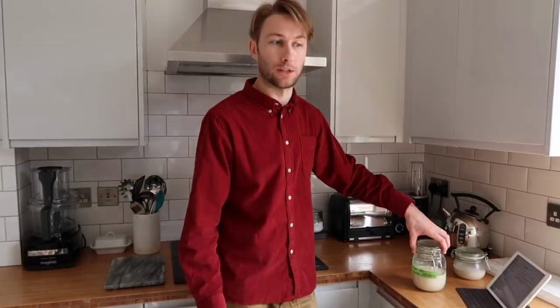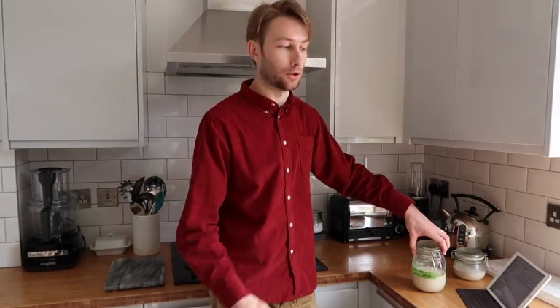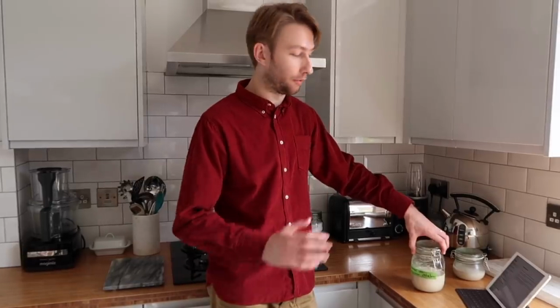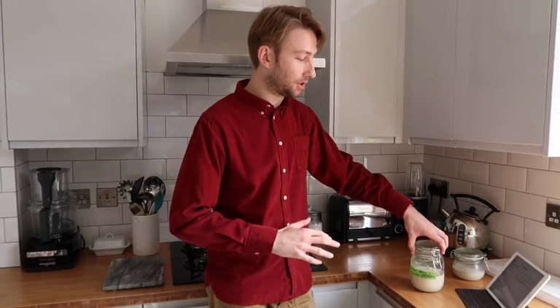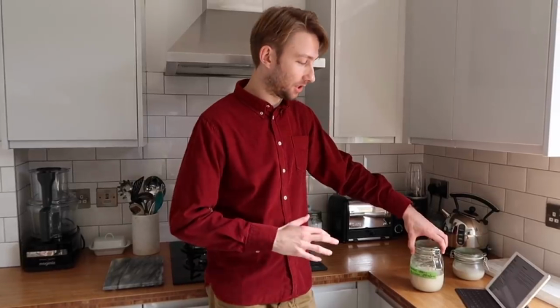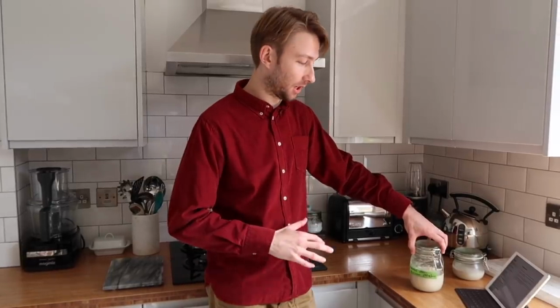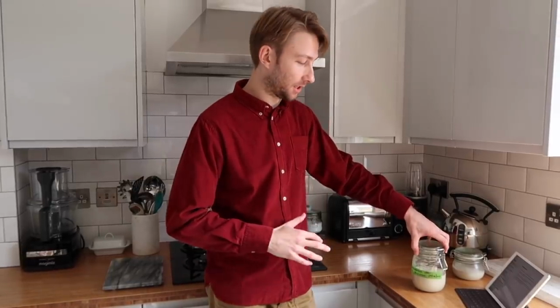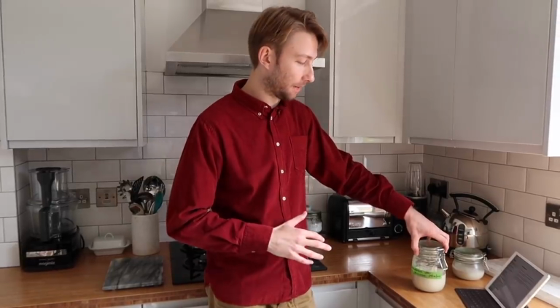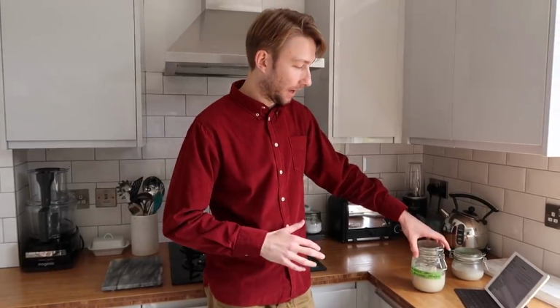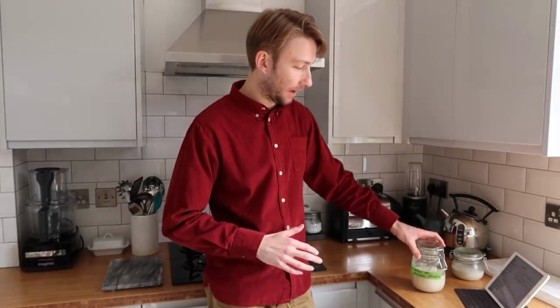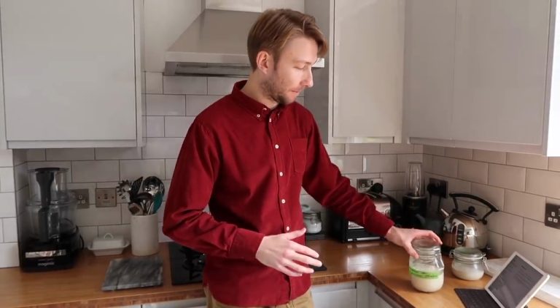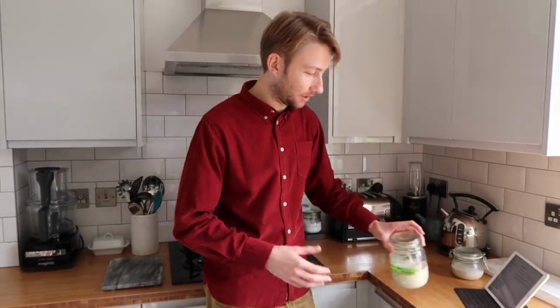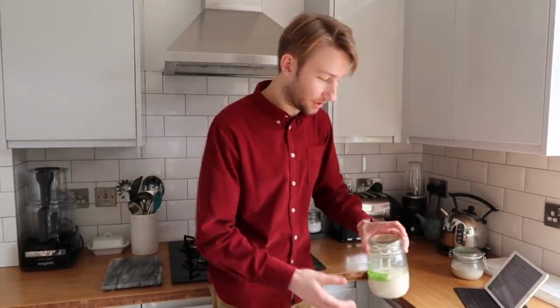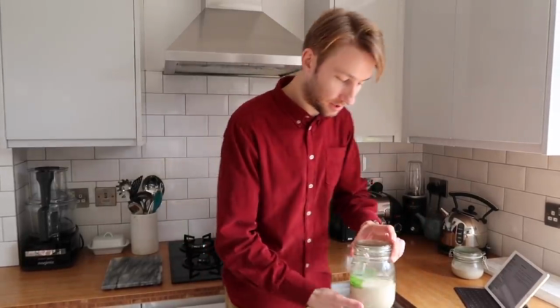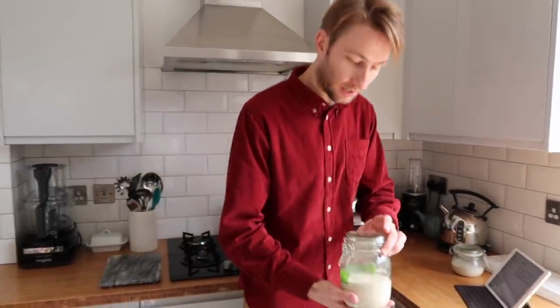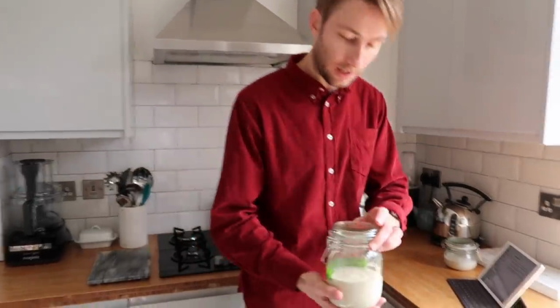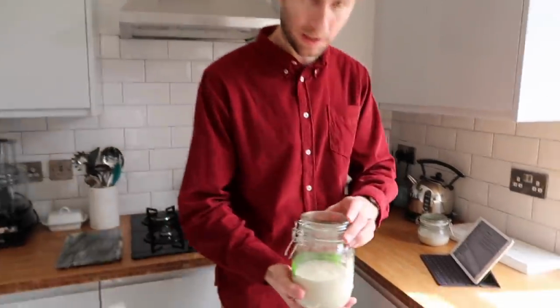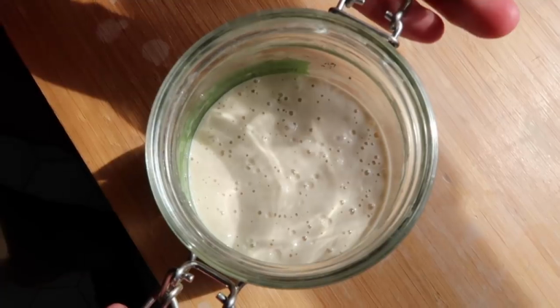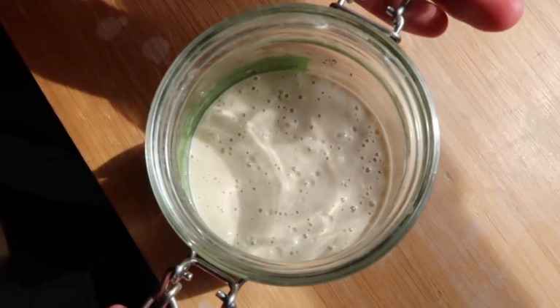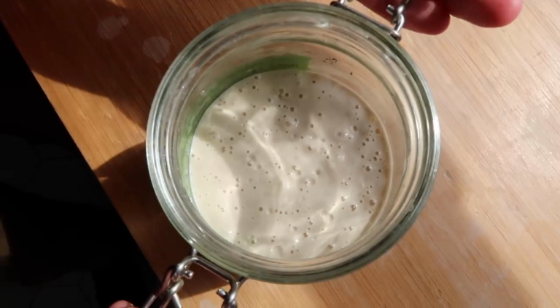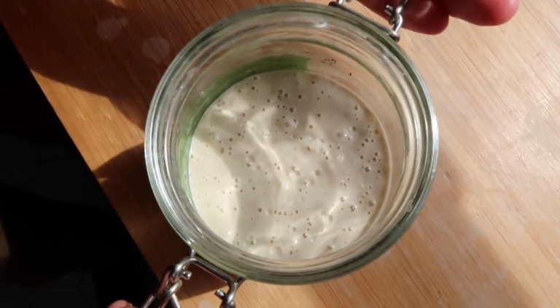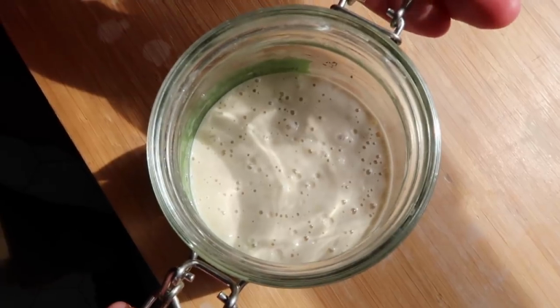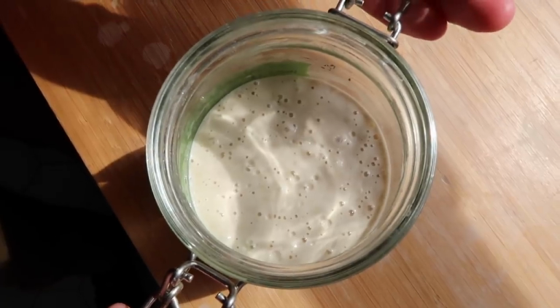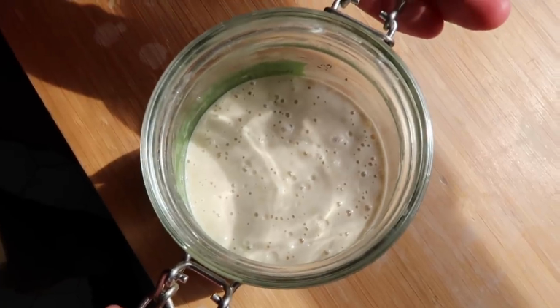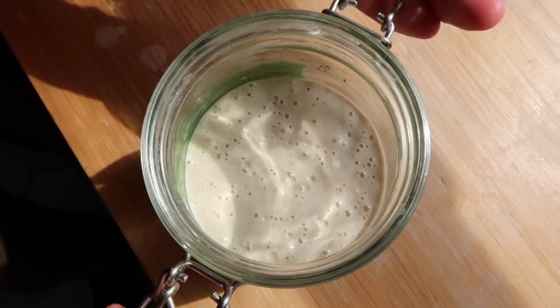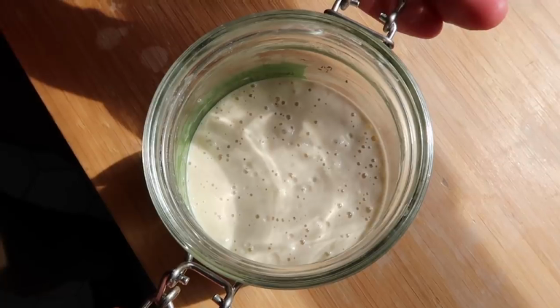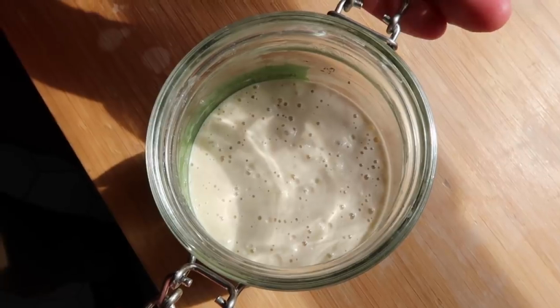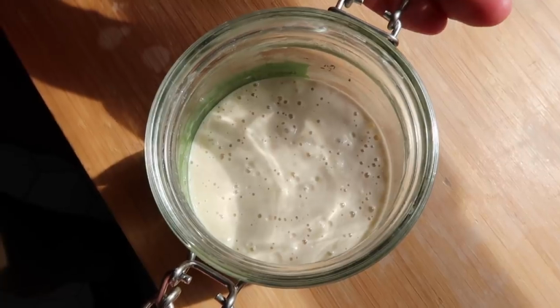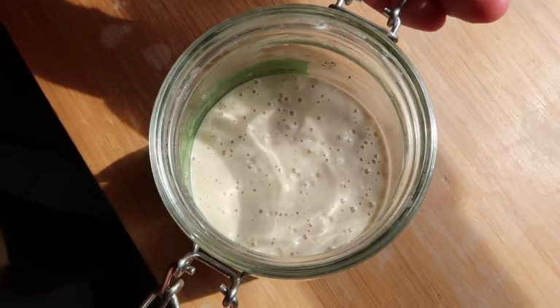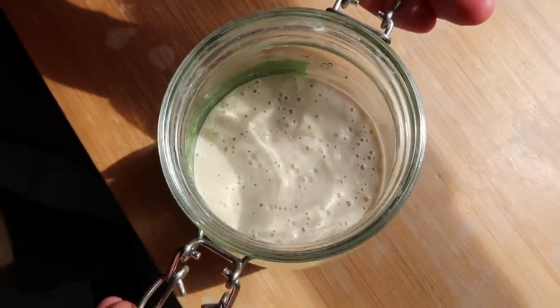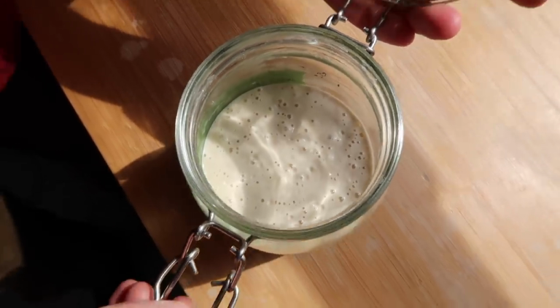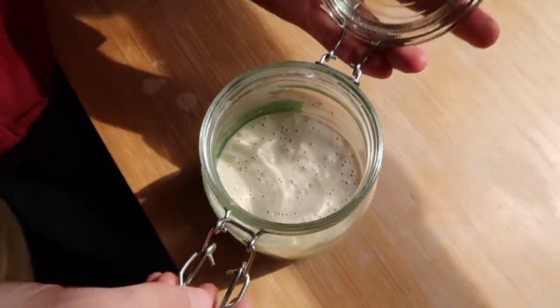So I took half the starter out — that's going to be used for the crumpets — and then I added 100 grams of organic strong white bread flour to it, and also 100 grams of water. So that's just refreshing the starter, and you can see she's already getting a bit bubbly.